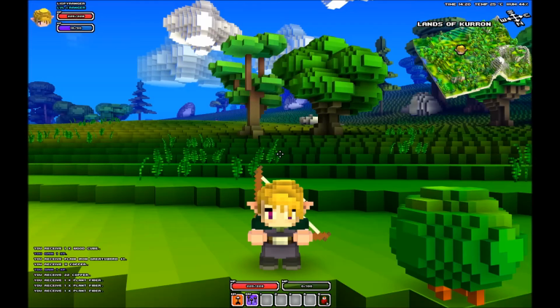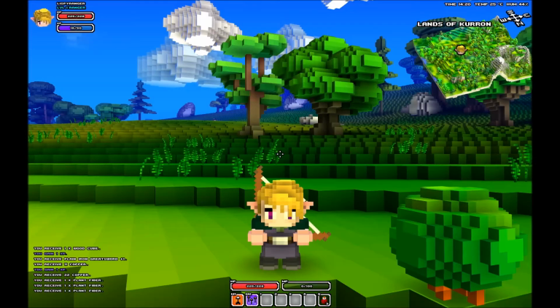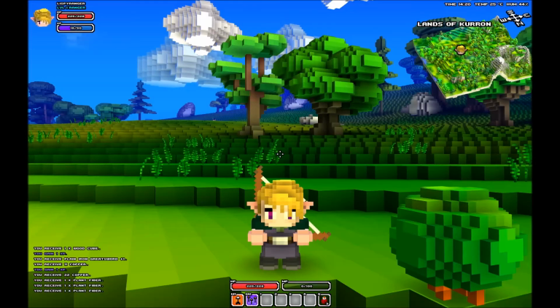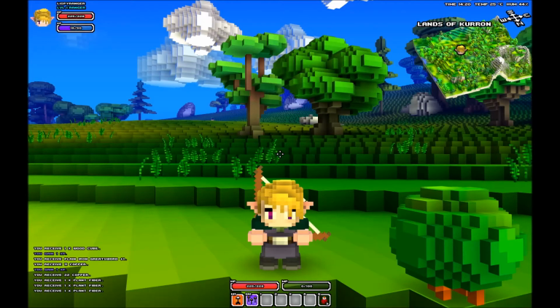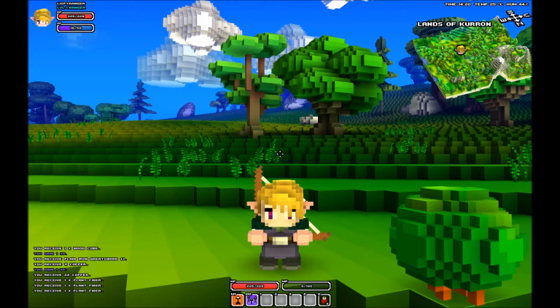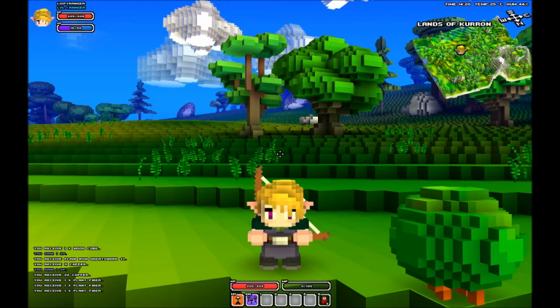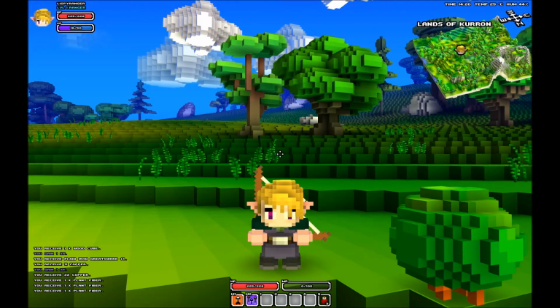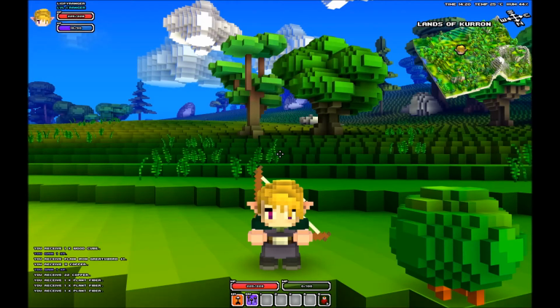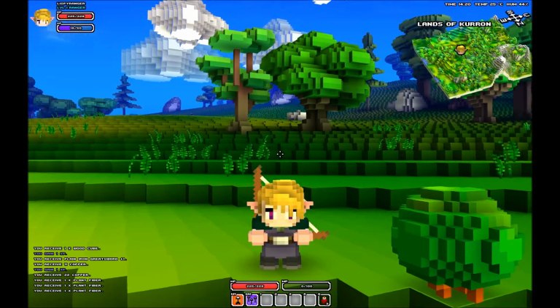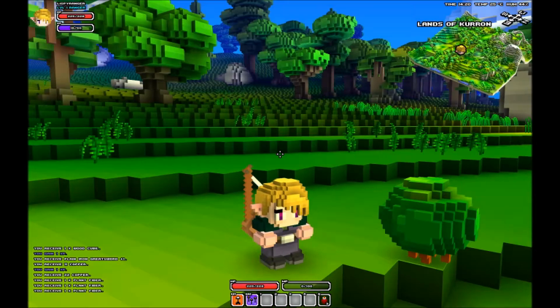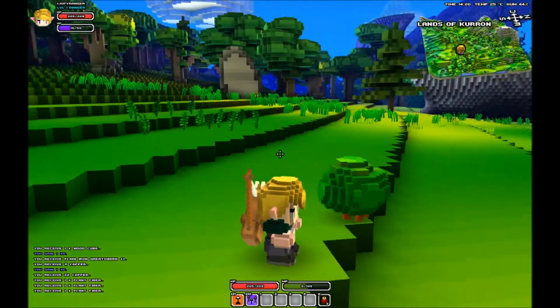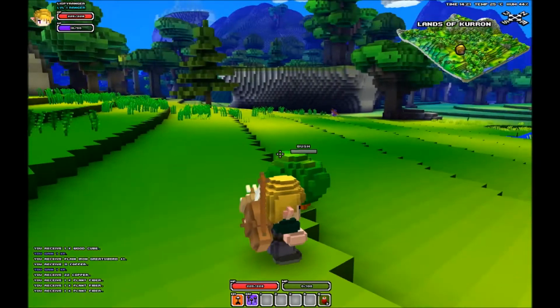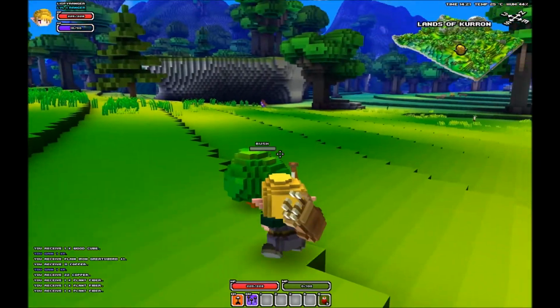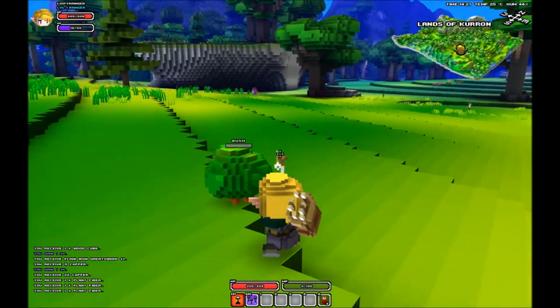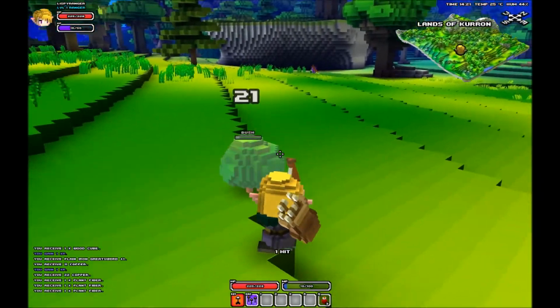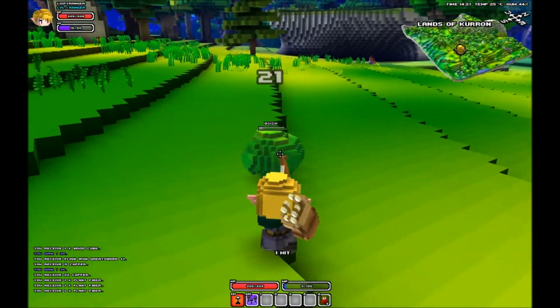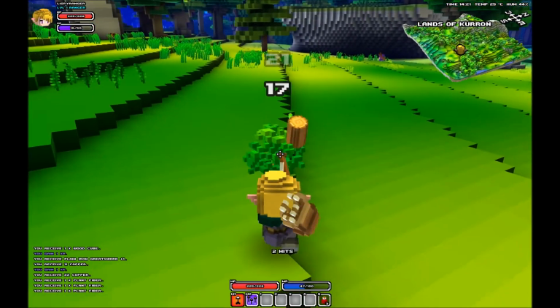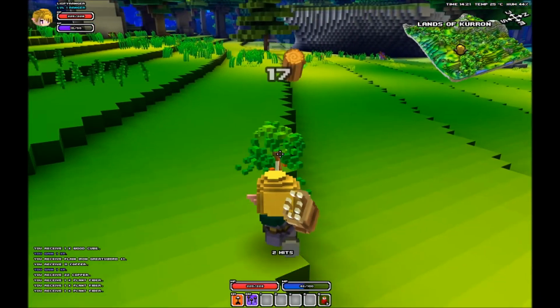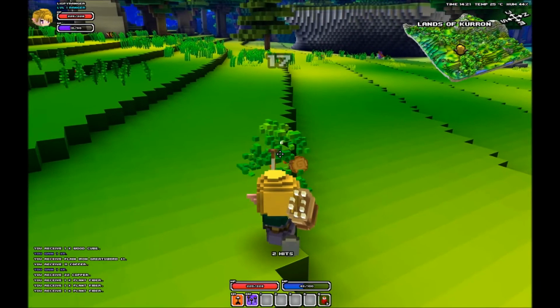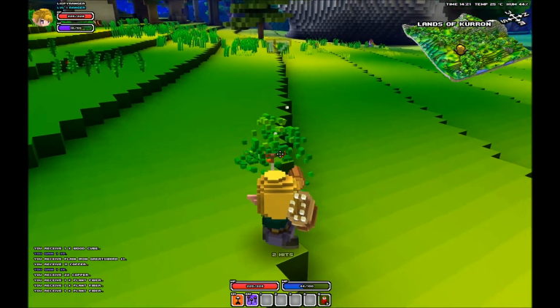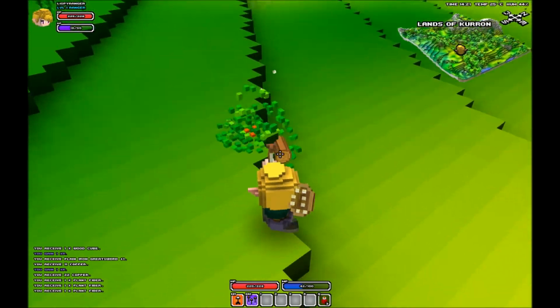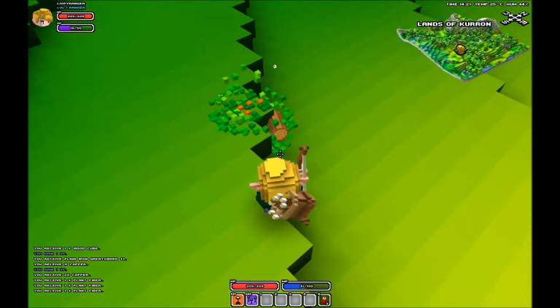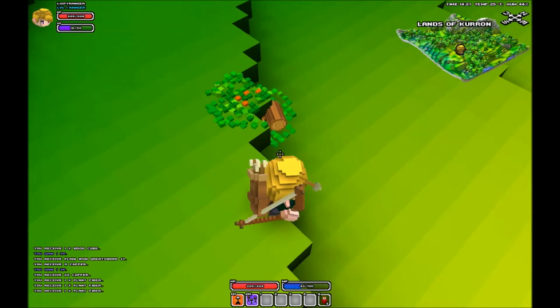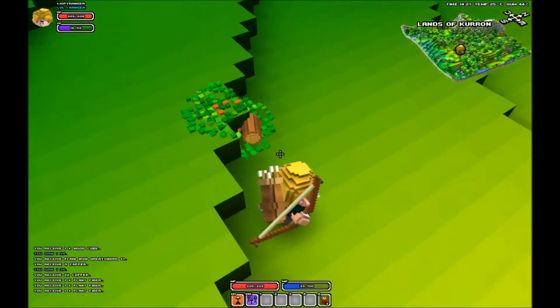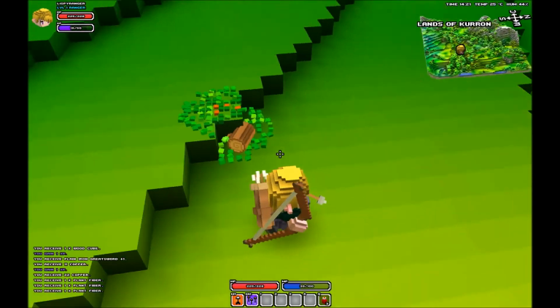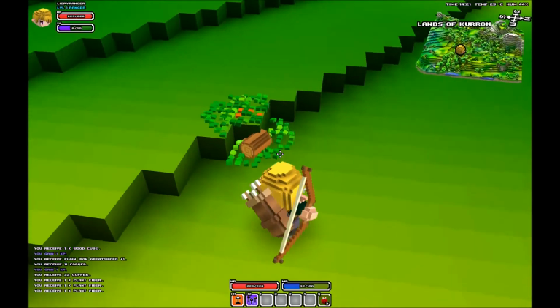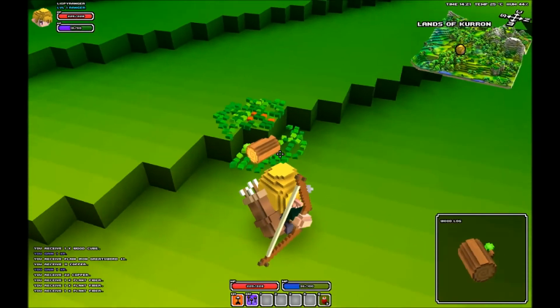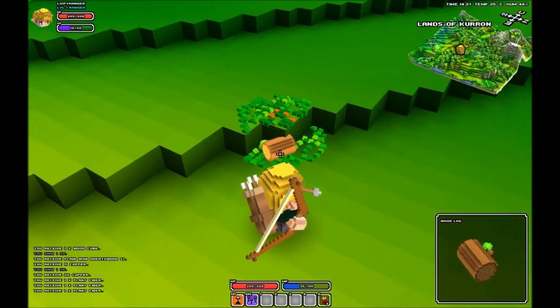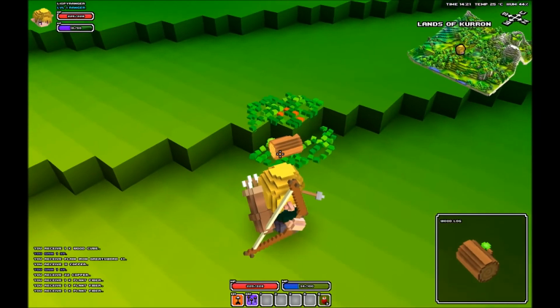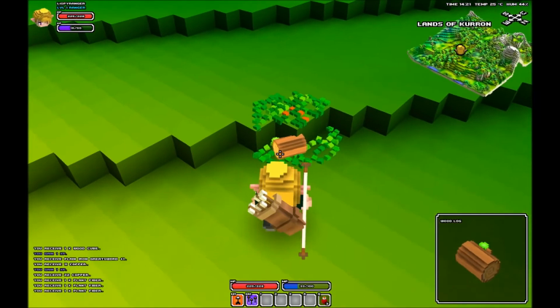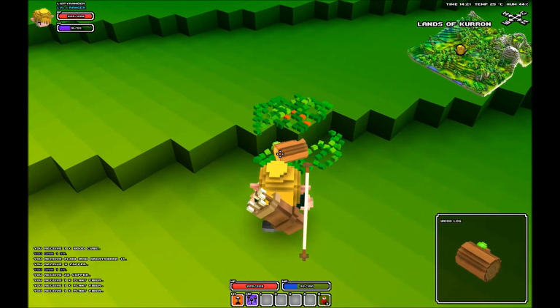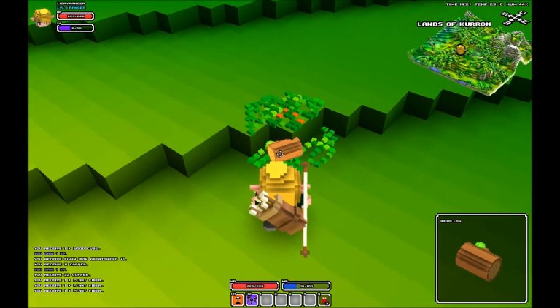Wood can be obtained from bushes like this one, like so. And here is your wooden log.